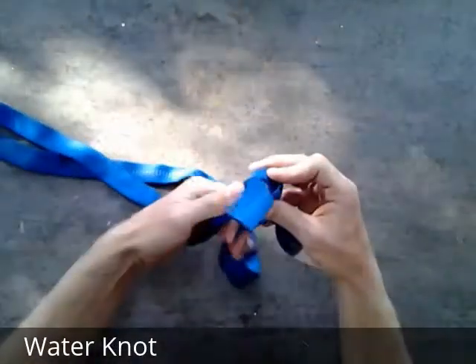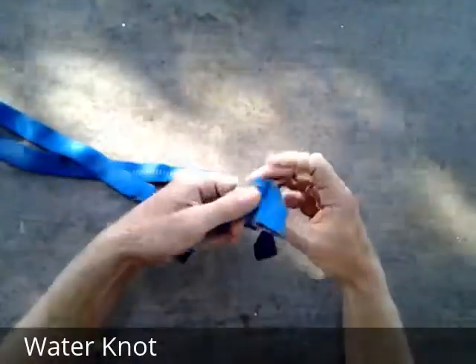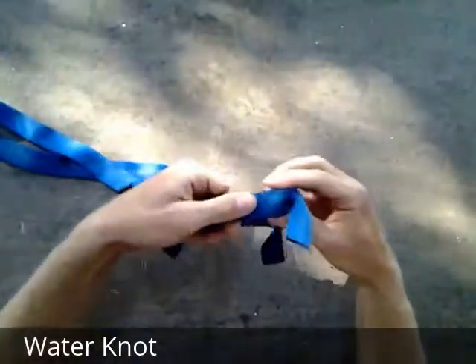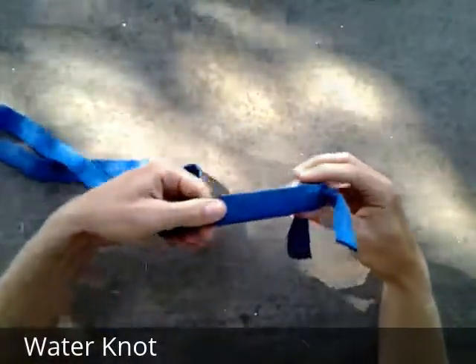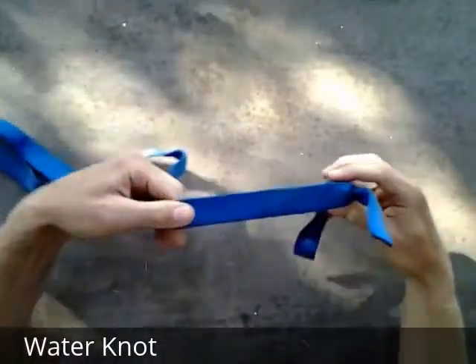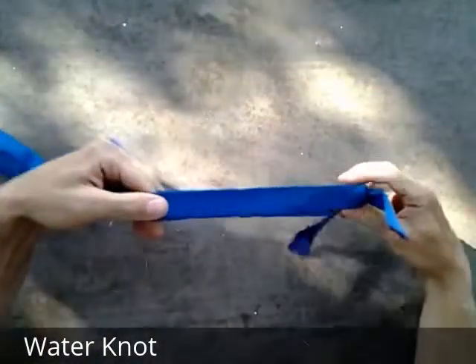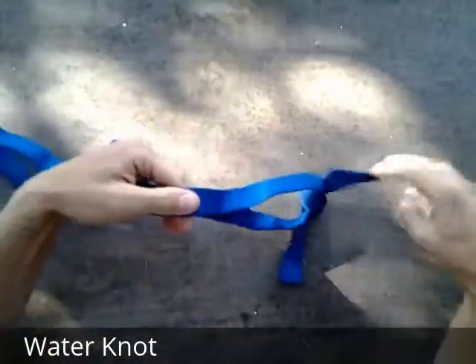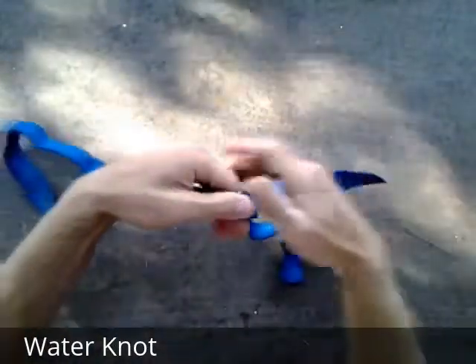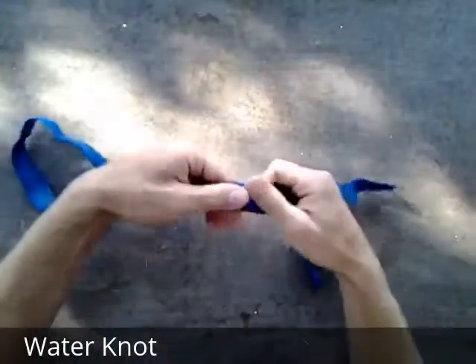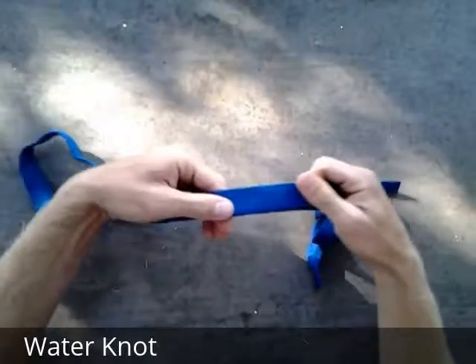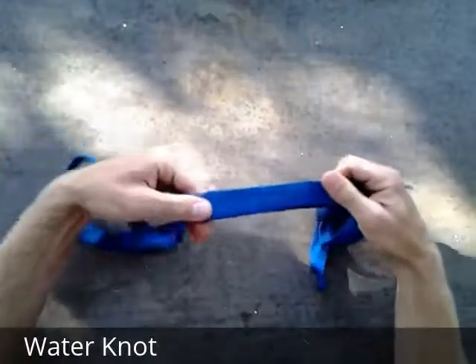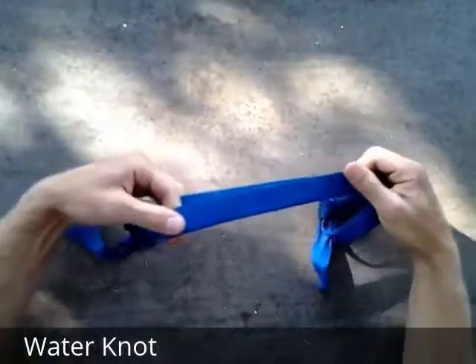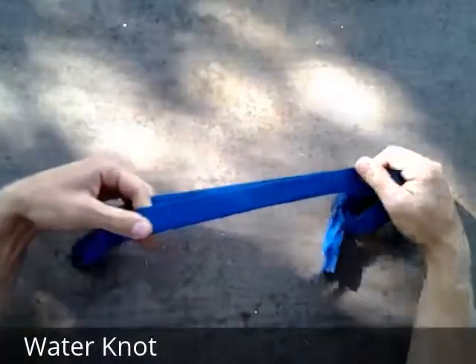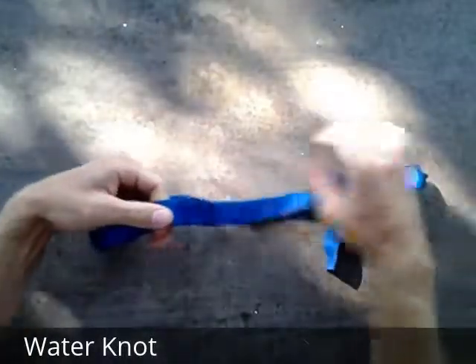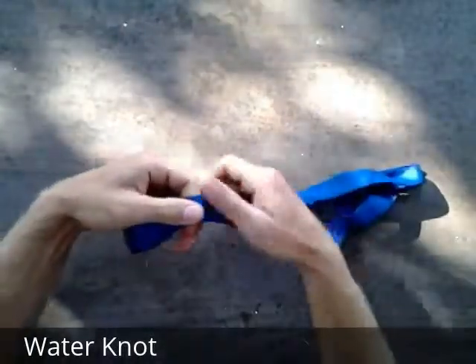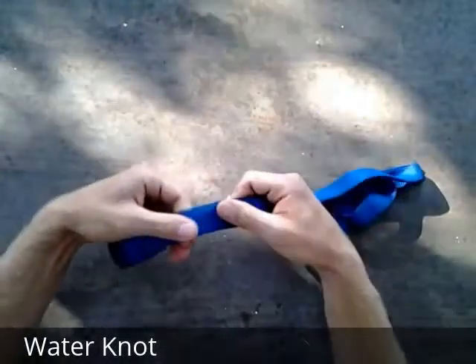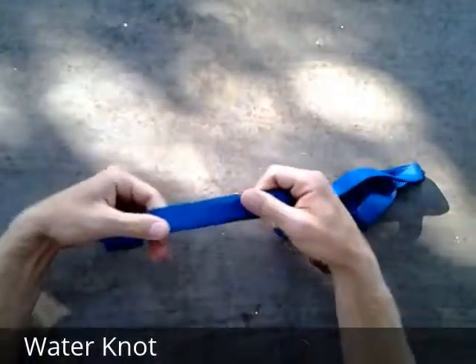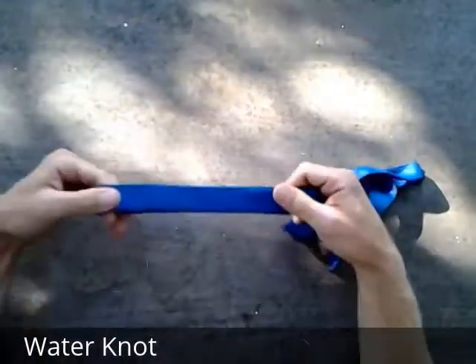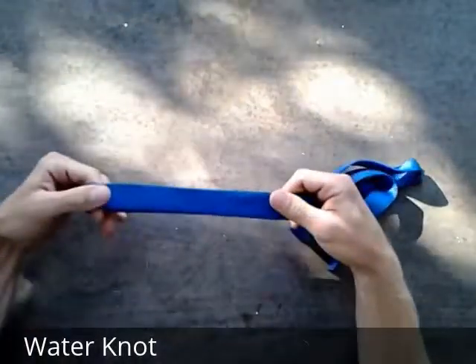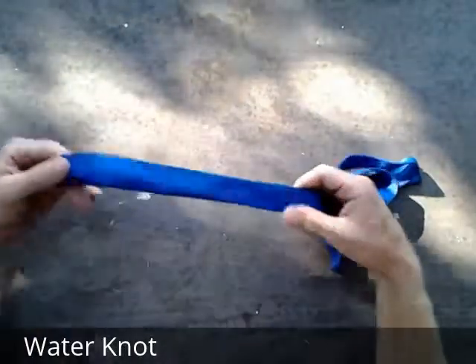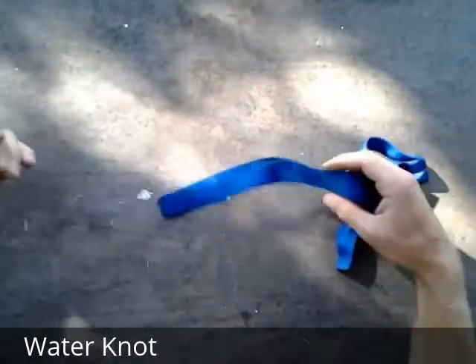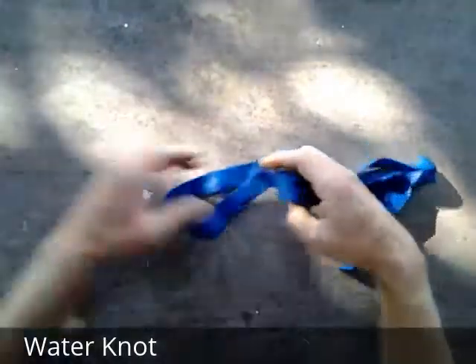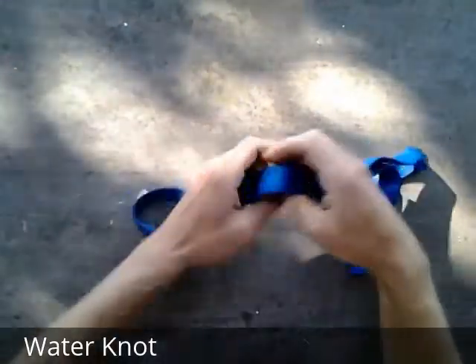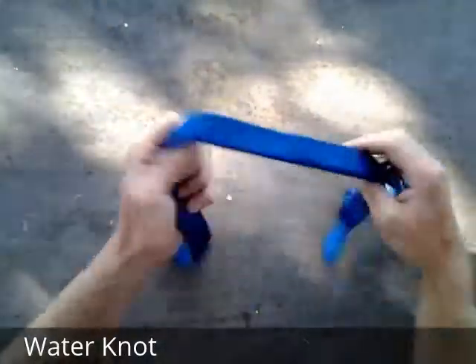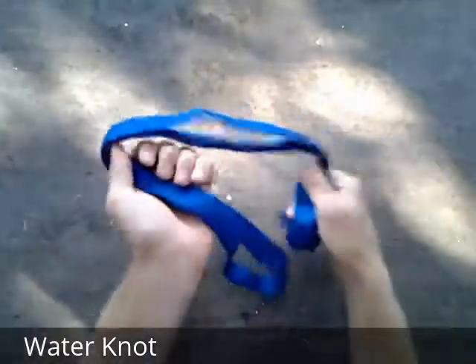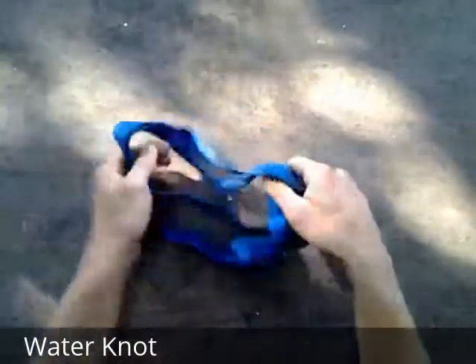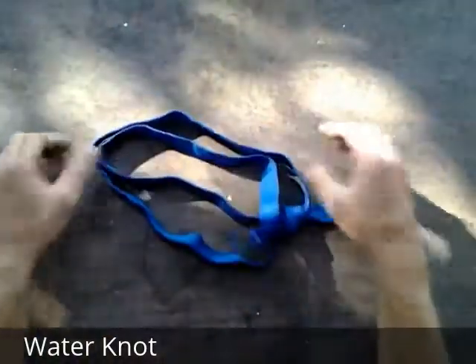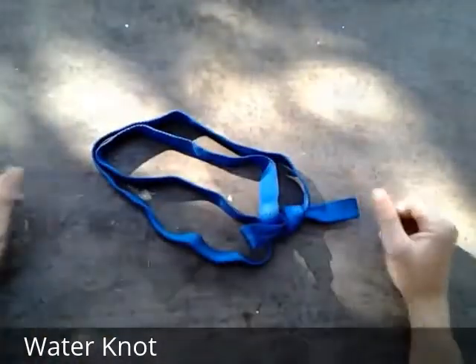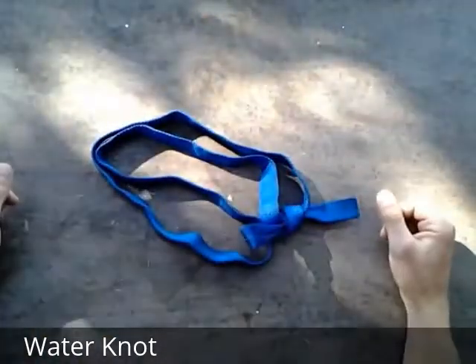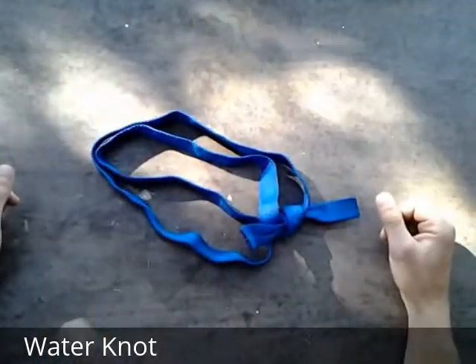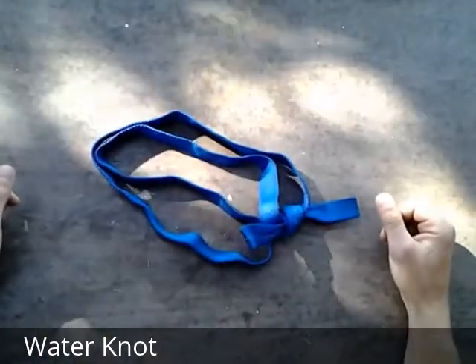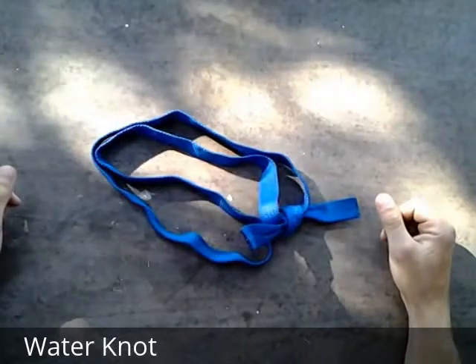And if we did it properly, there shouldn't be any twists in our continuous loop — and indeed there are not. That's the water knot.